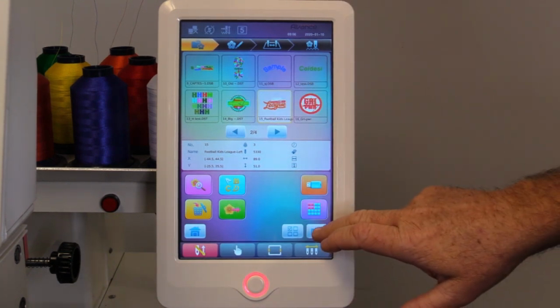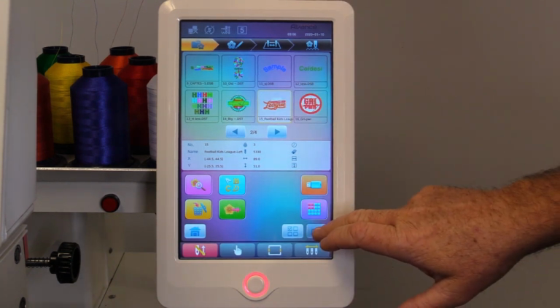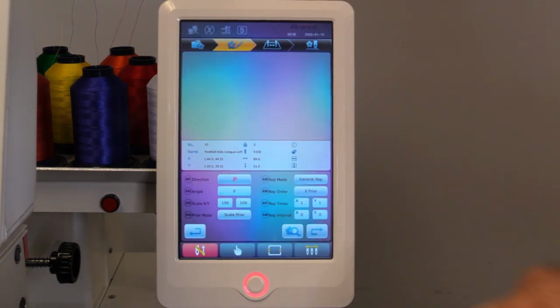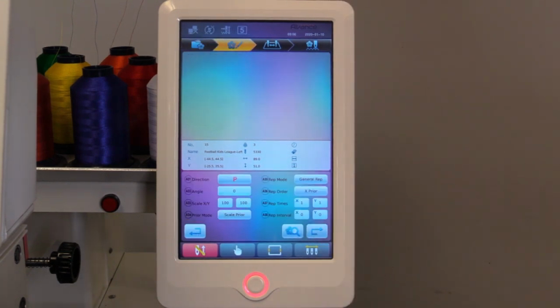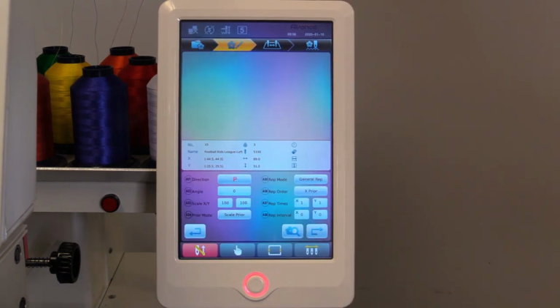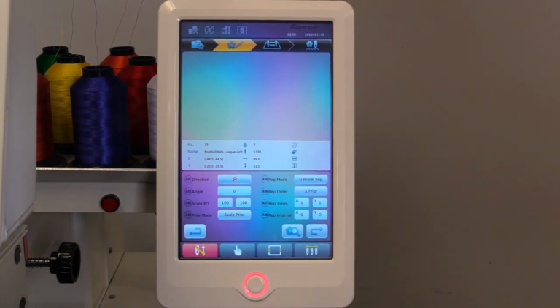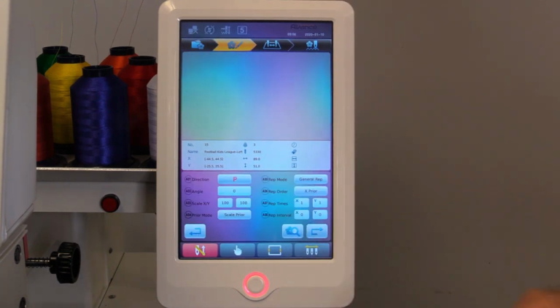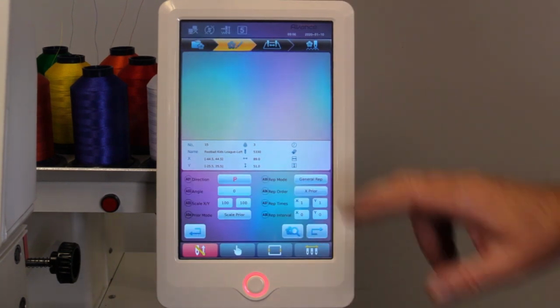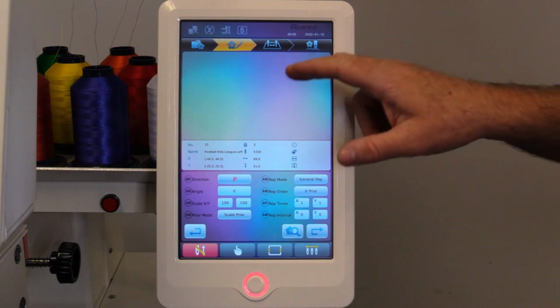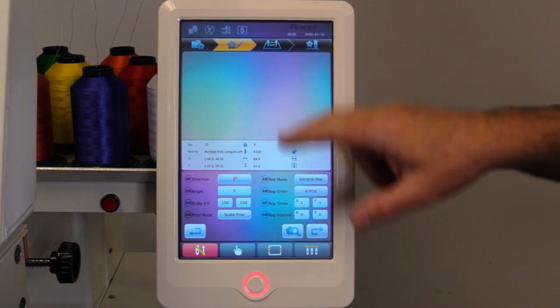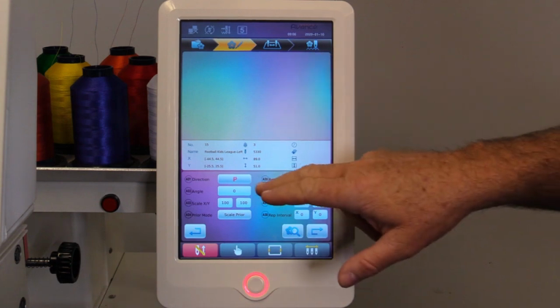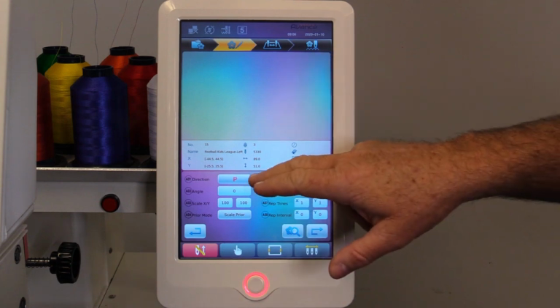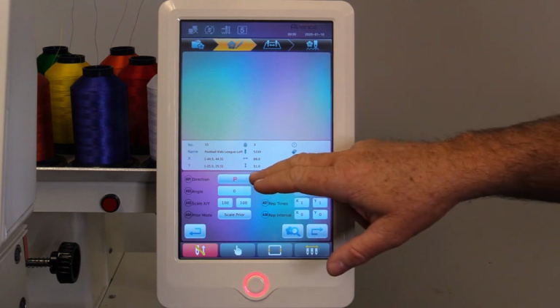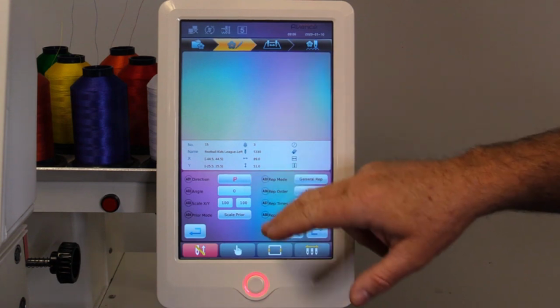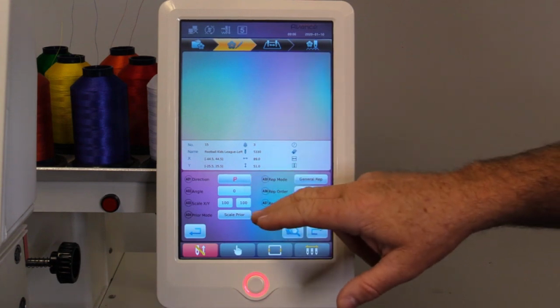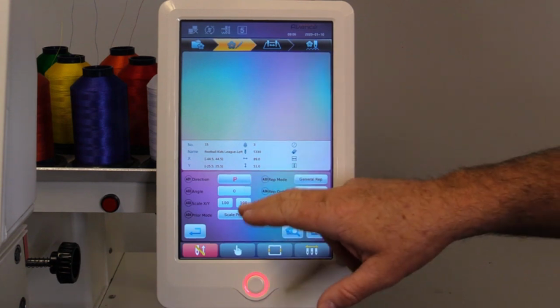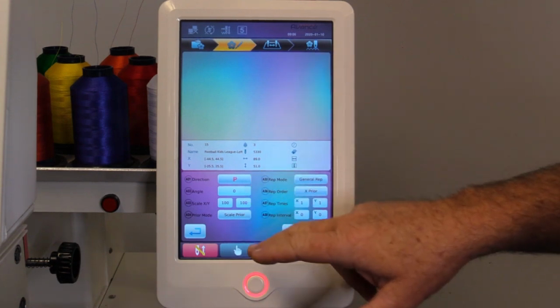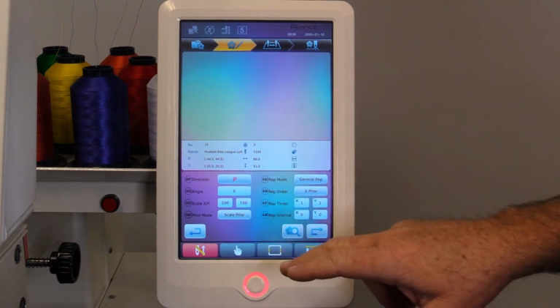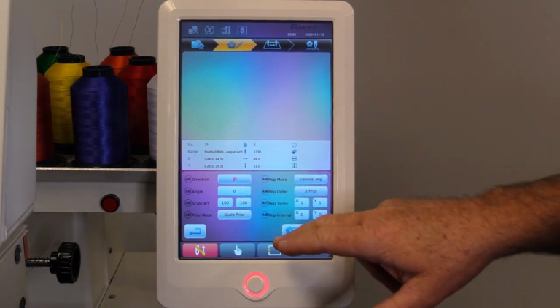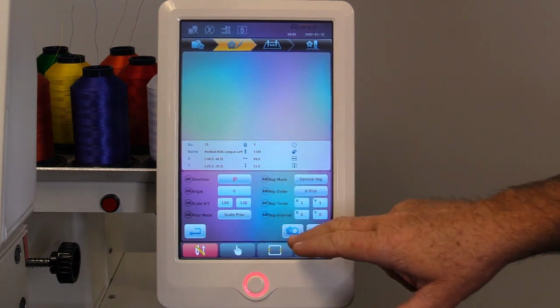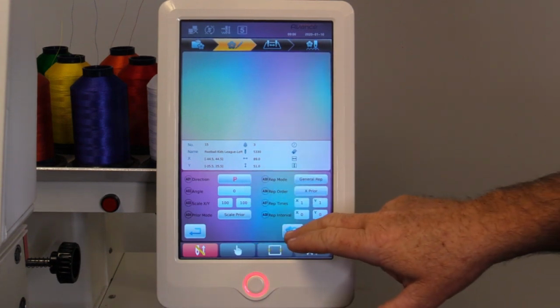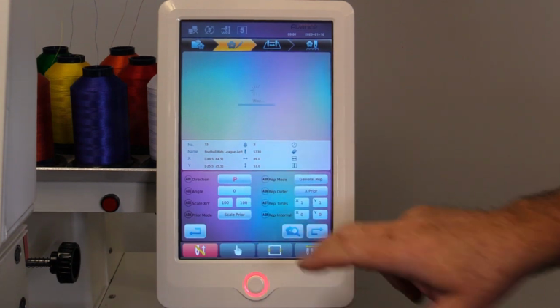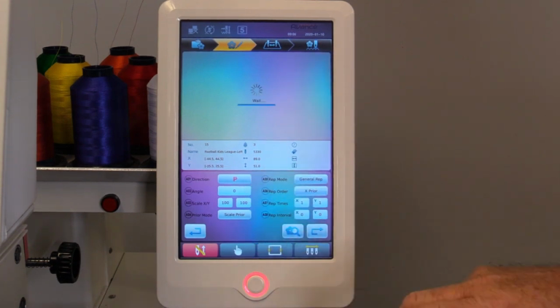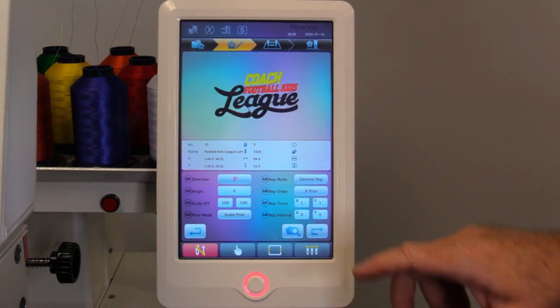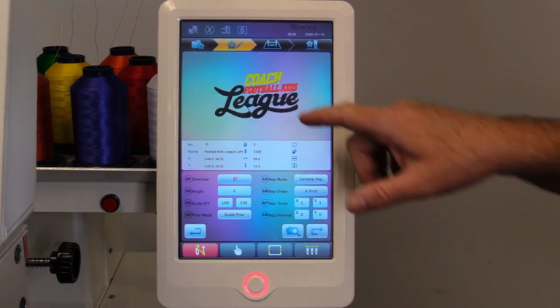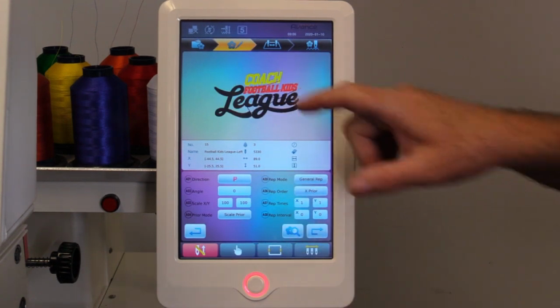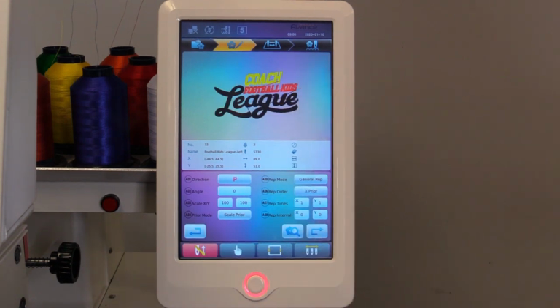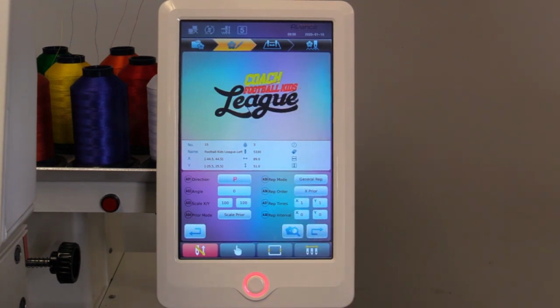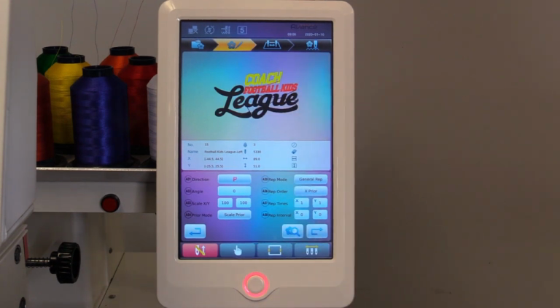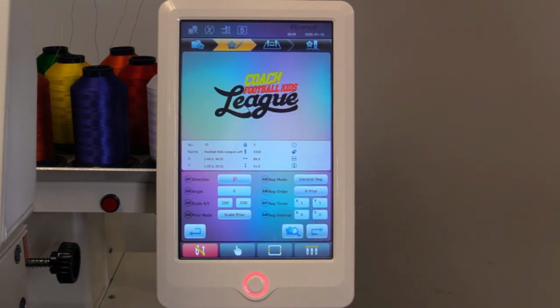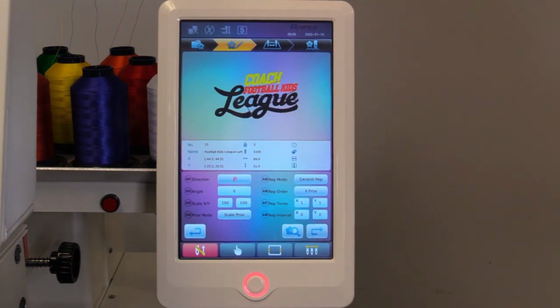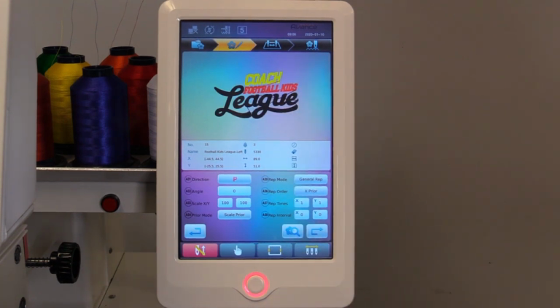We'll go to our next screen. This screen allows you to rotate and scale your design and physically see a preview of your design.